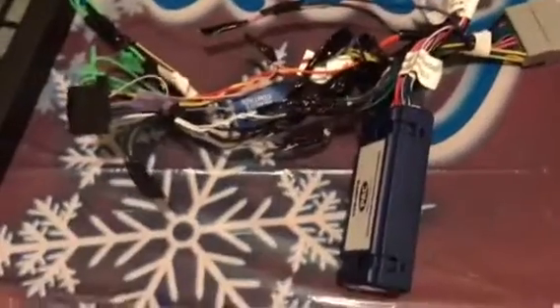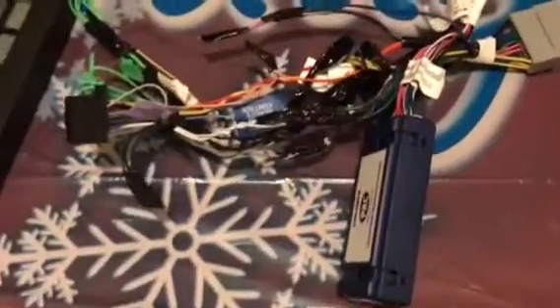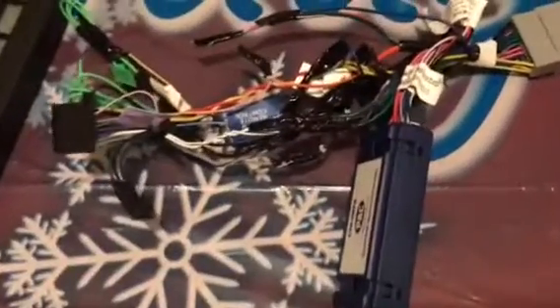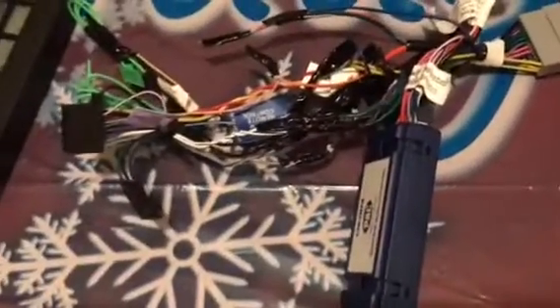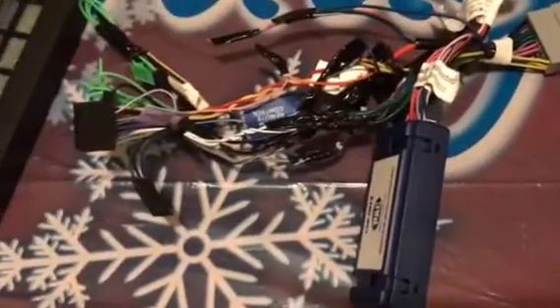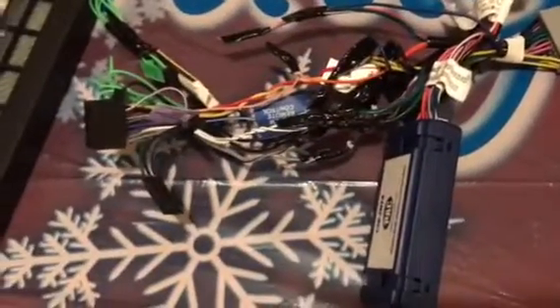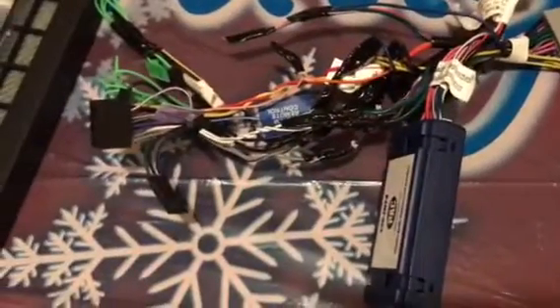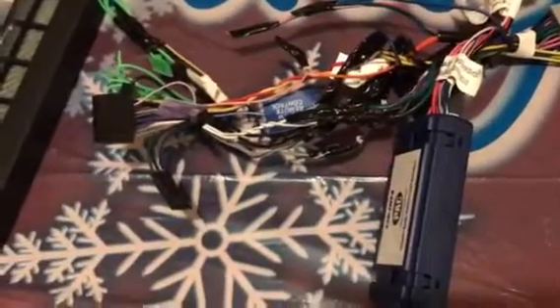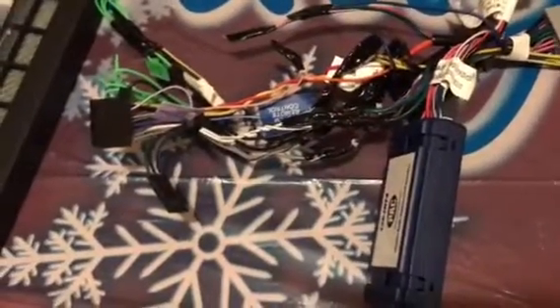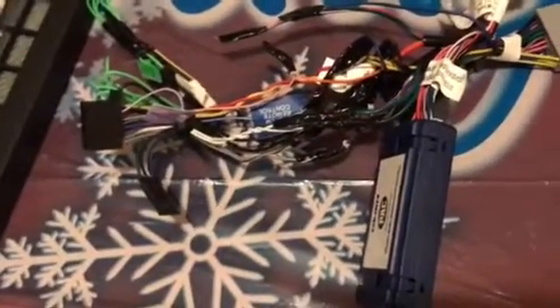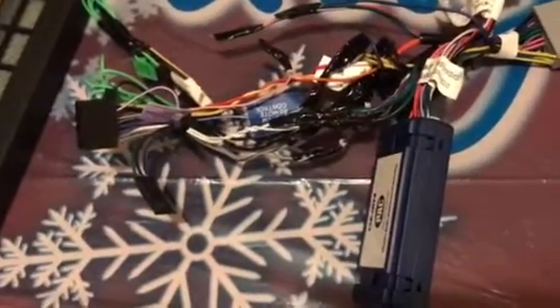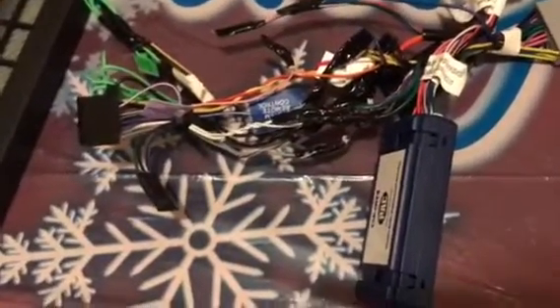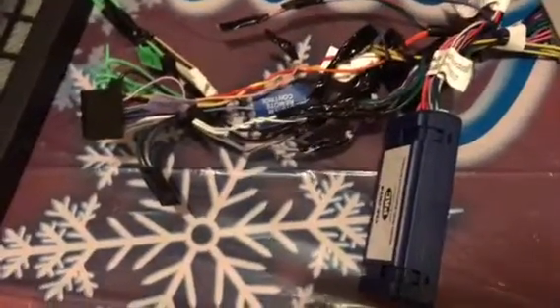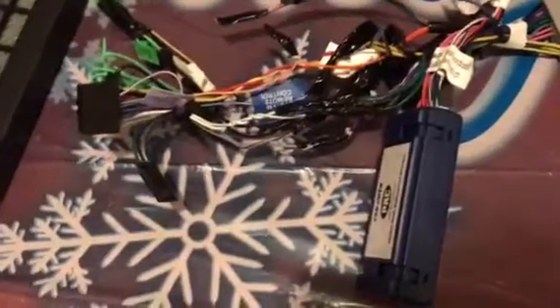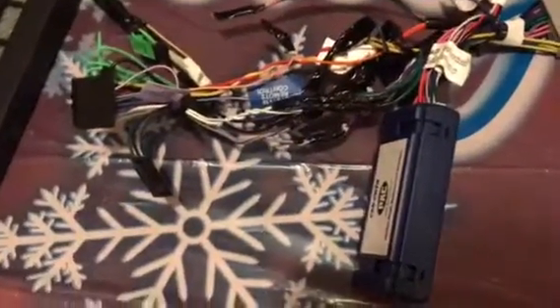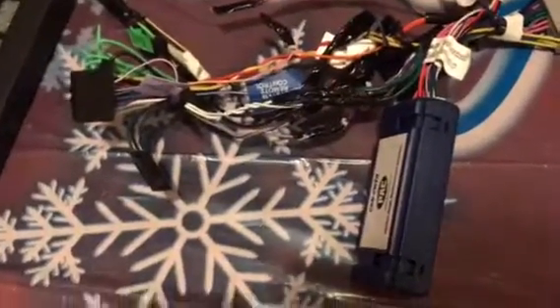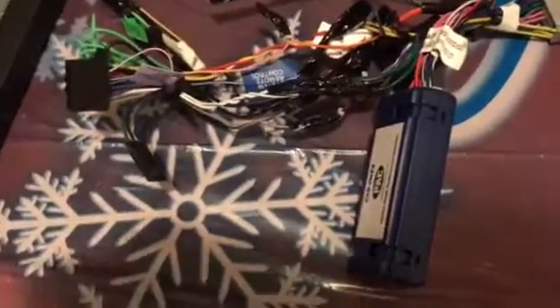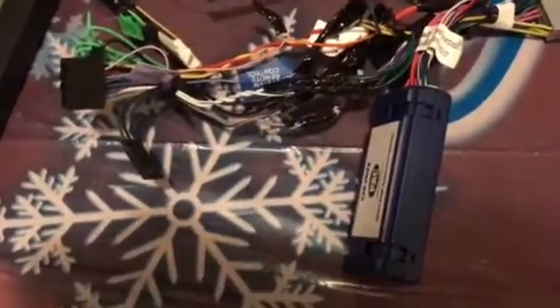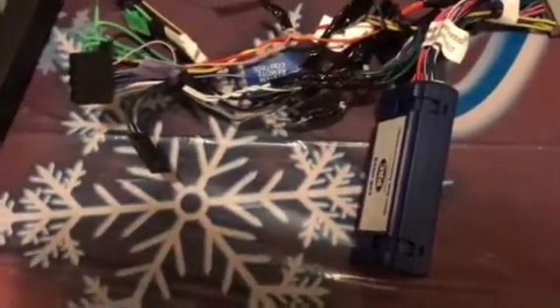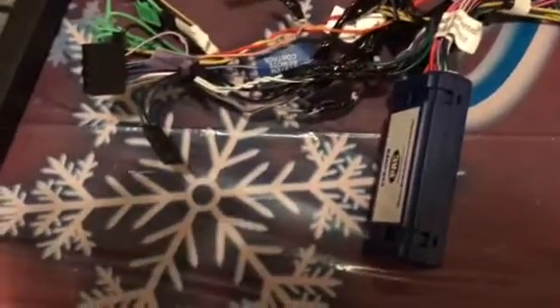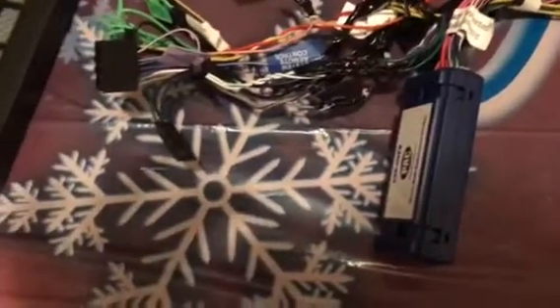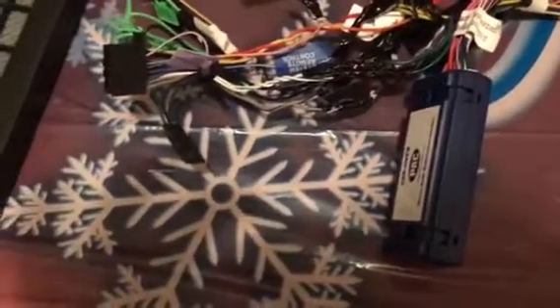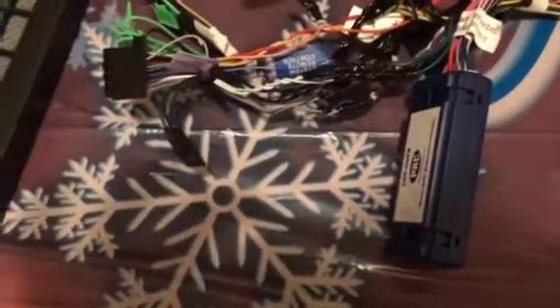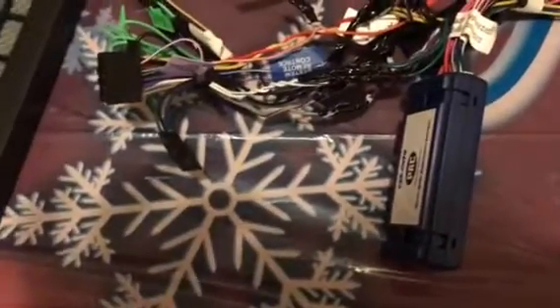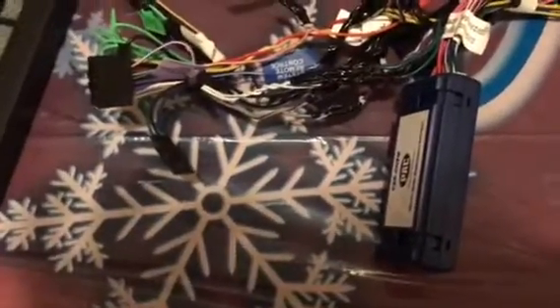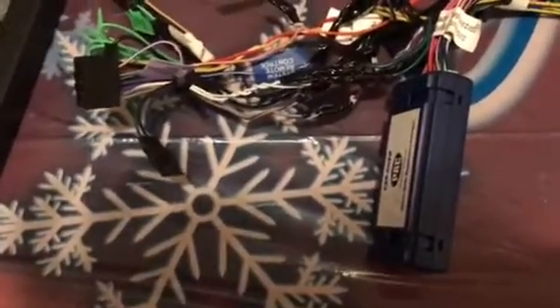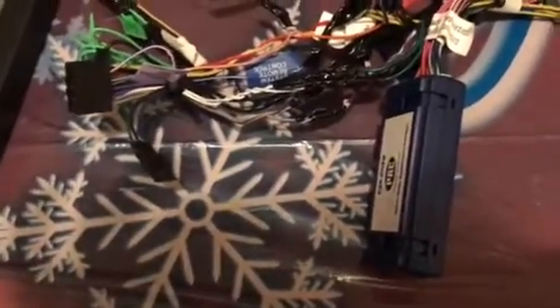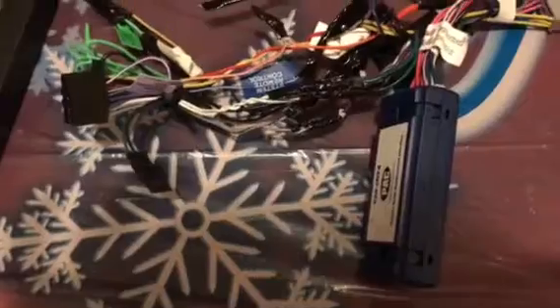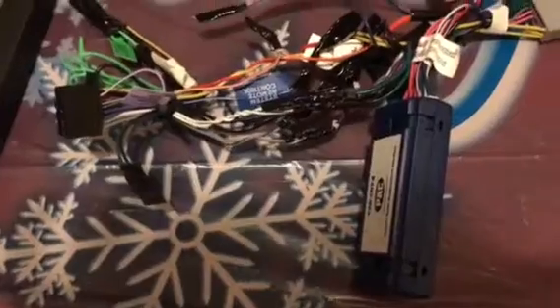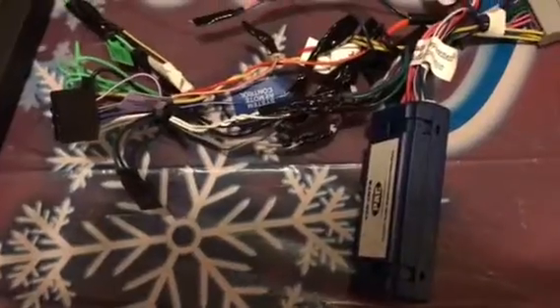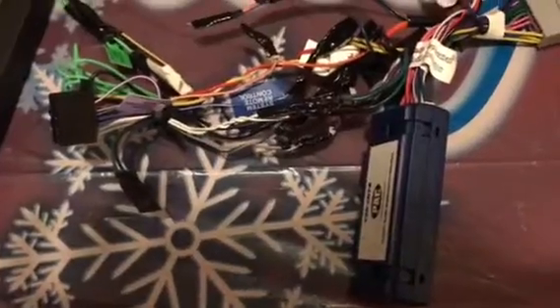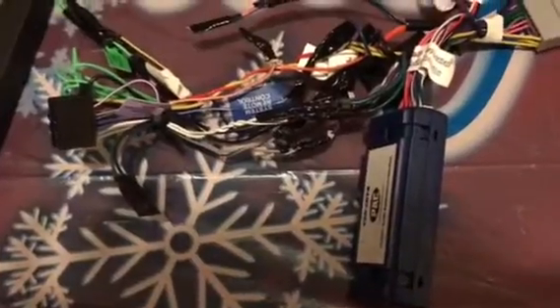Everything is very easy — plug-and-play only. I will shoot another video once I've installed it and connected everything.